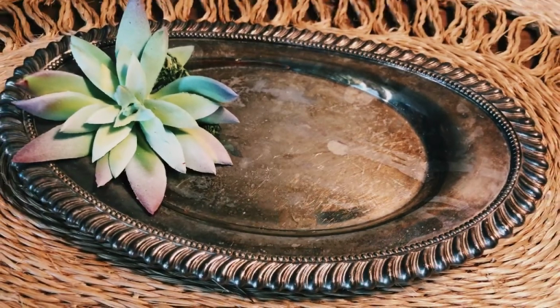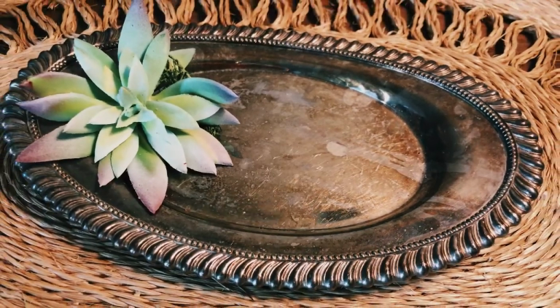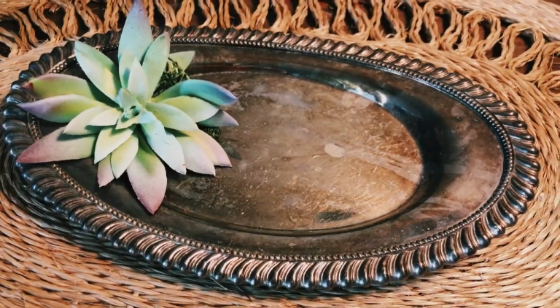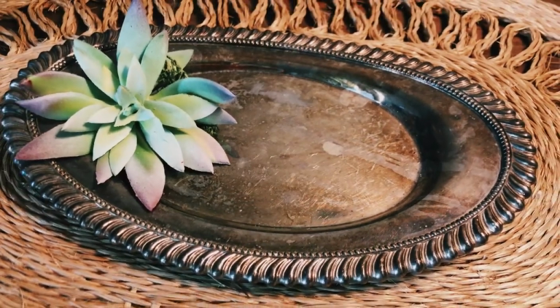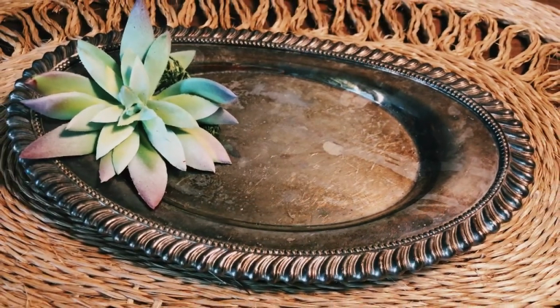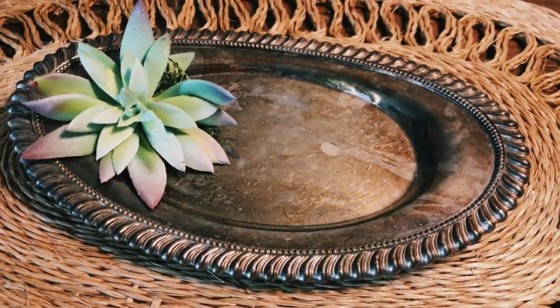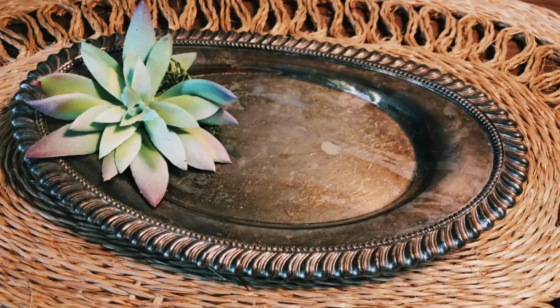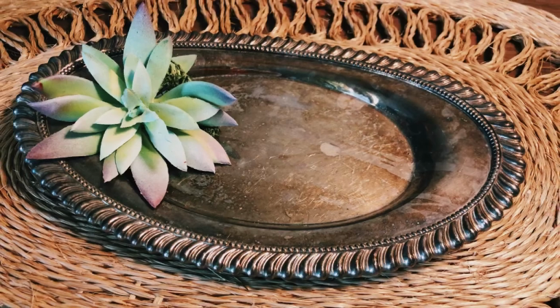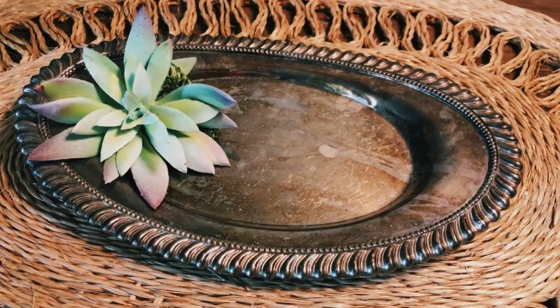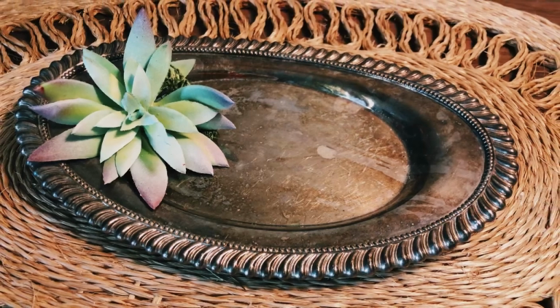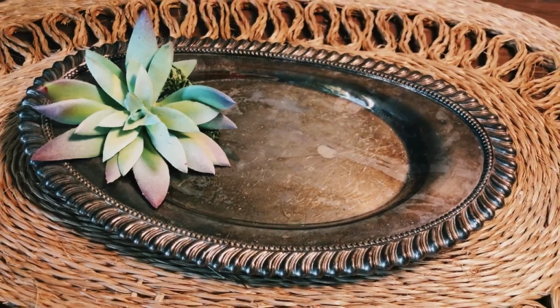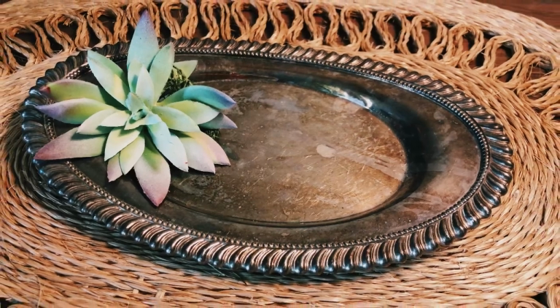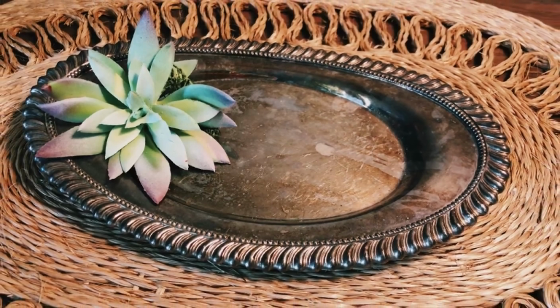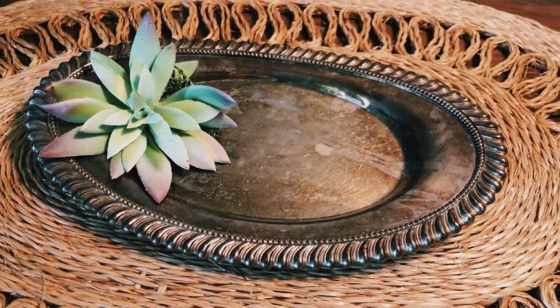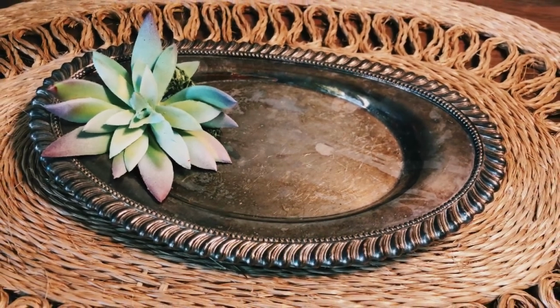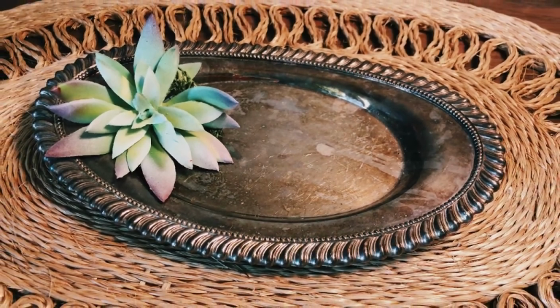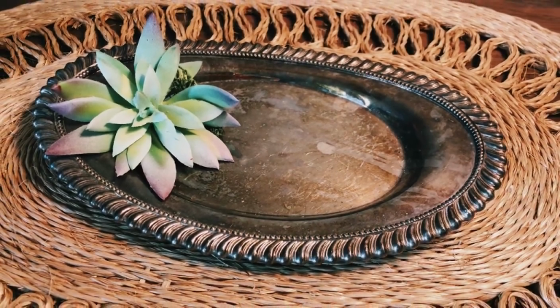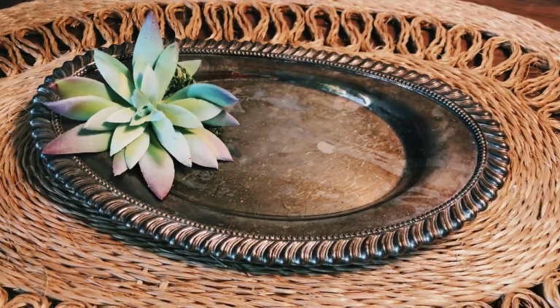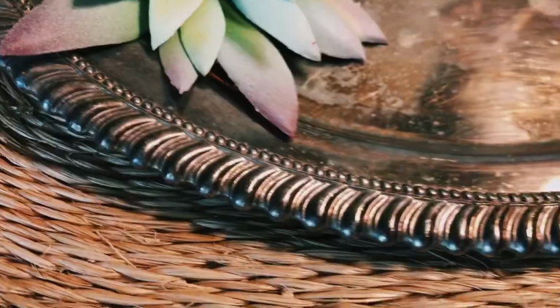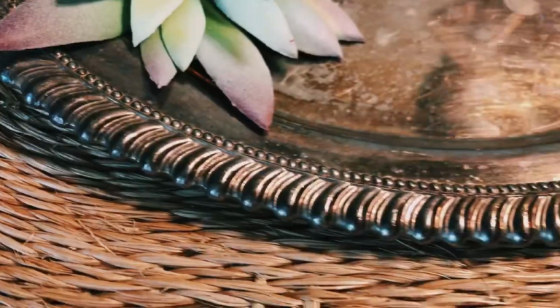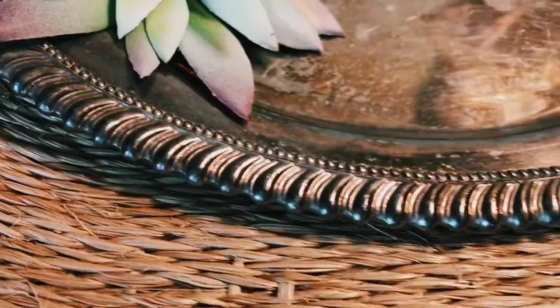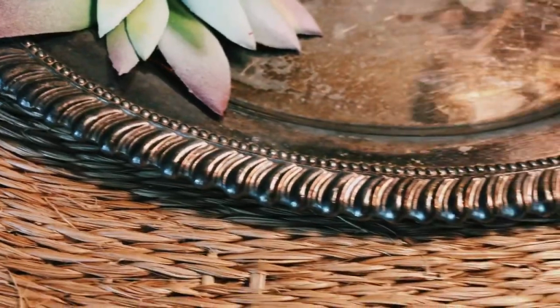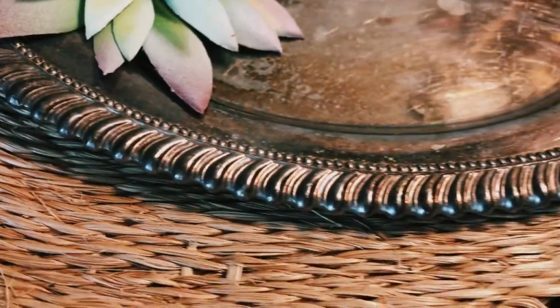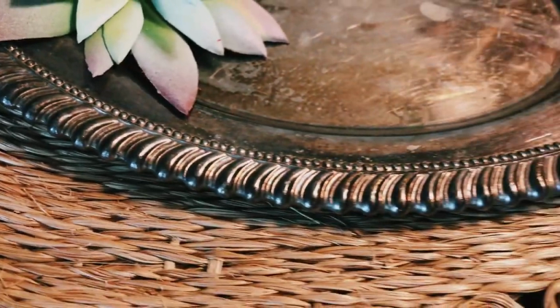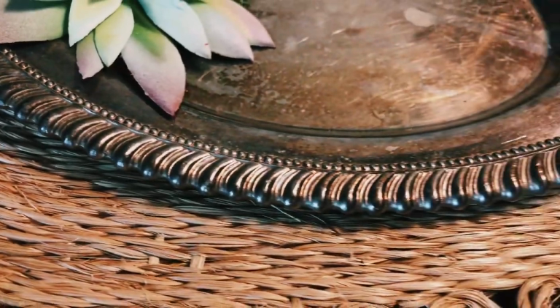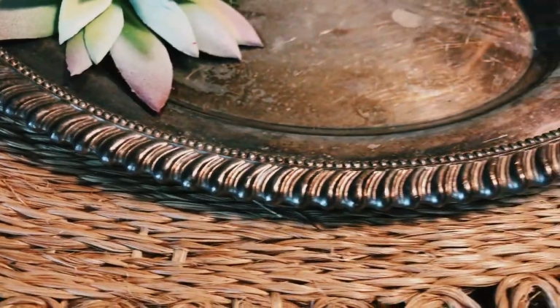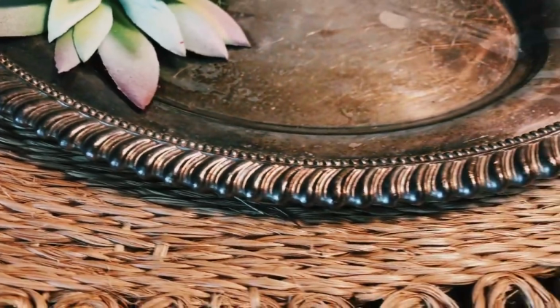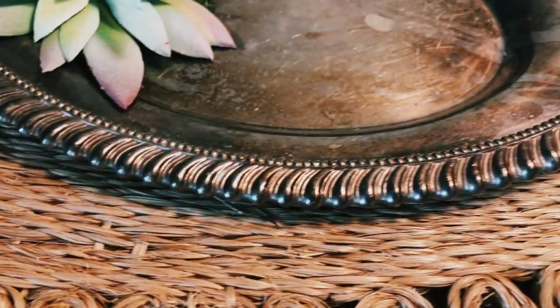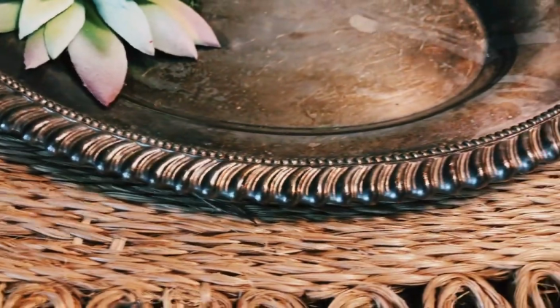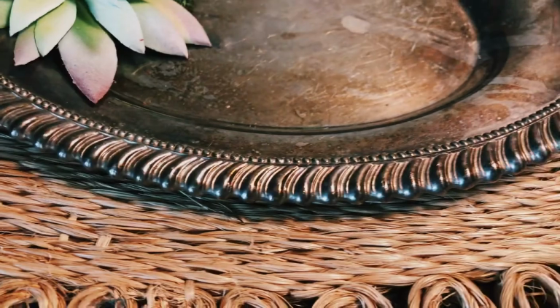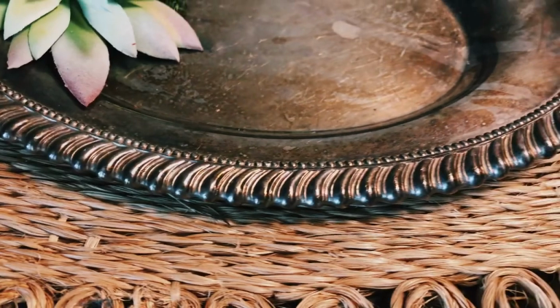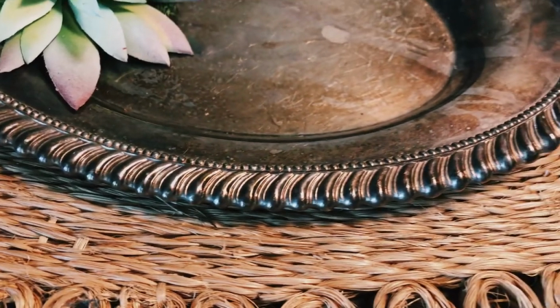This tray is sure to be a great addition to anybody's home. It is really beautiful and I just love it.